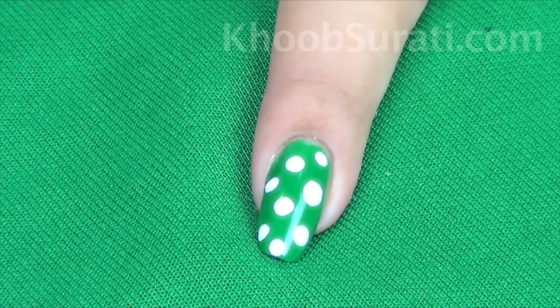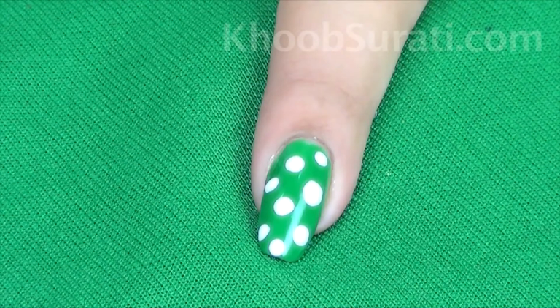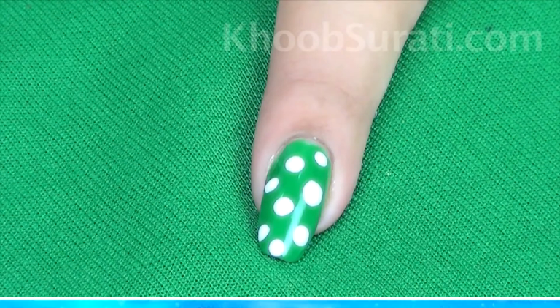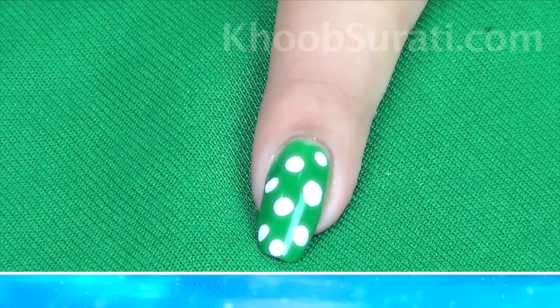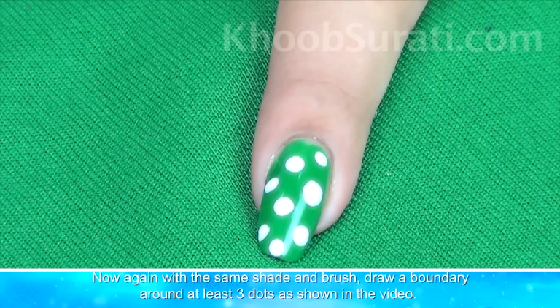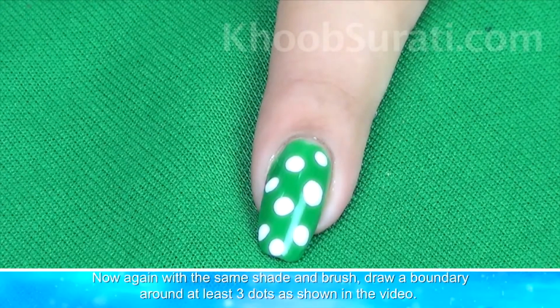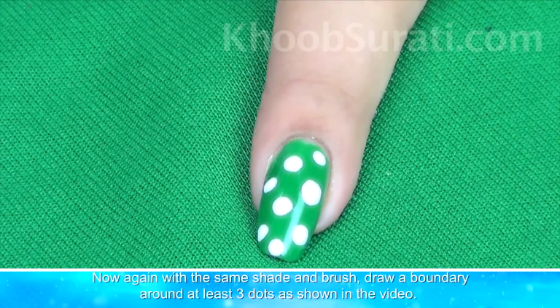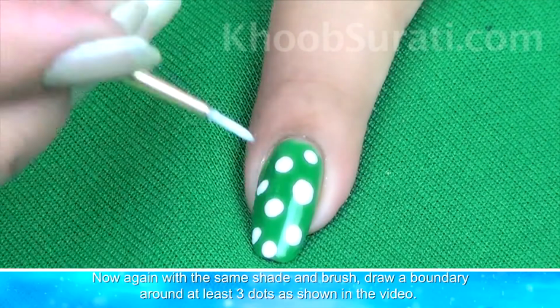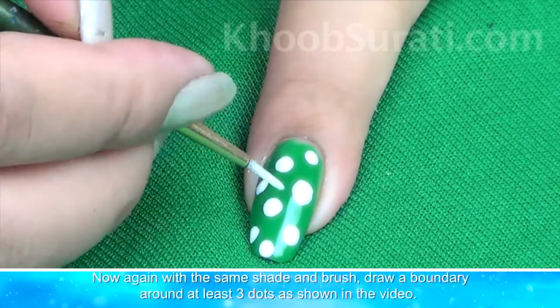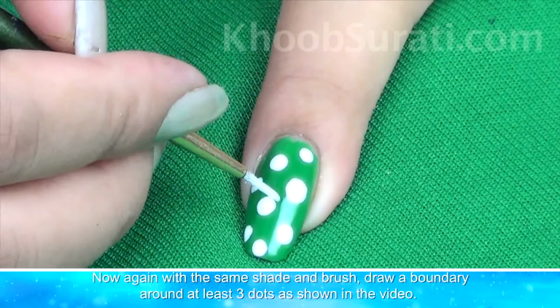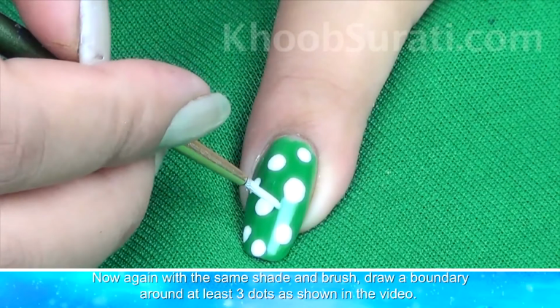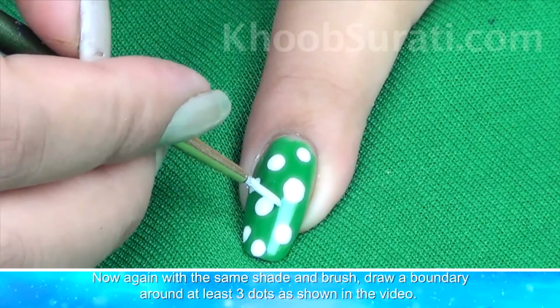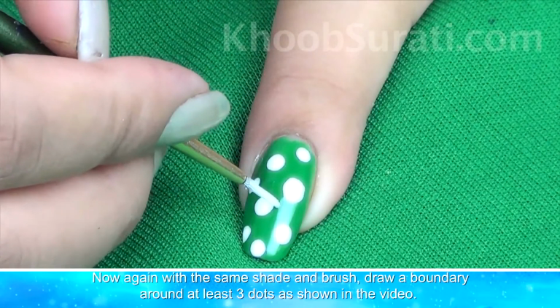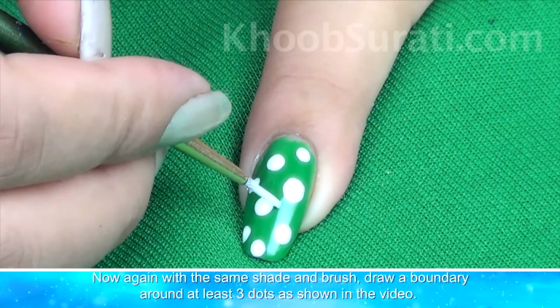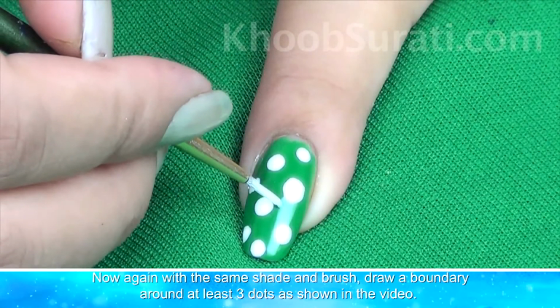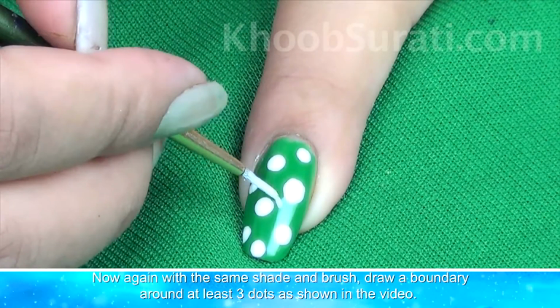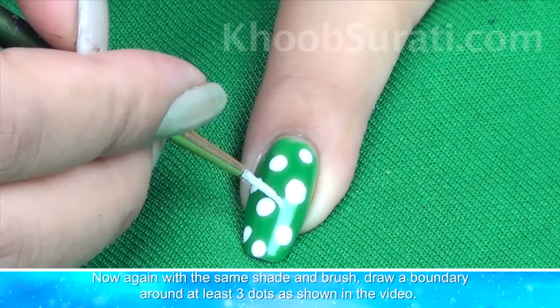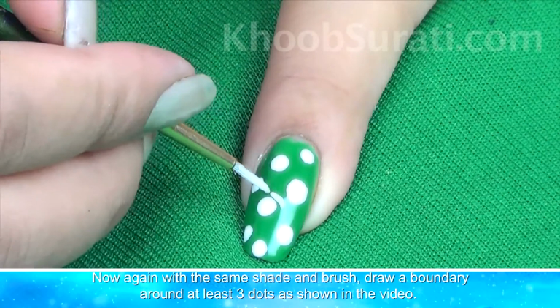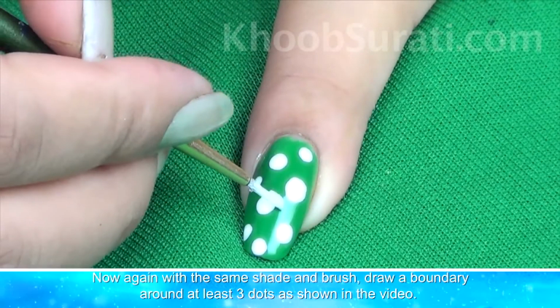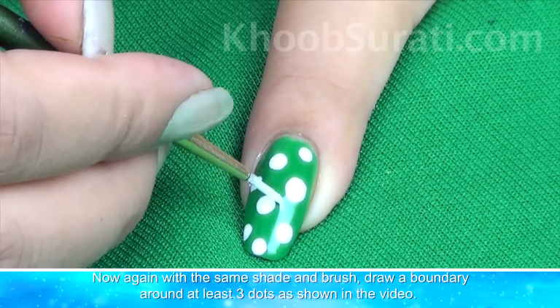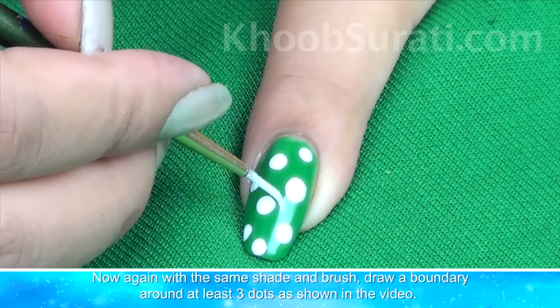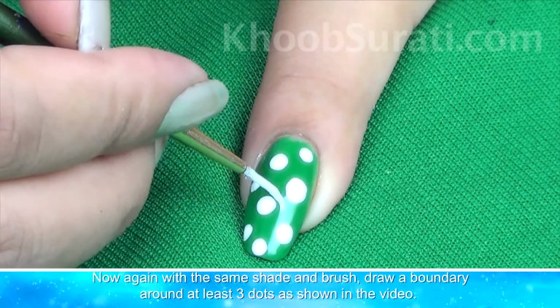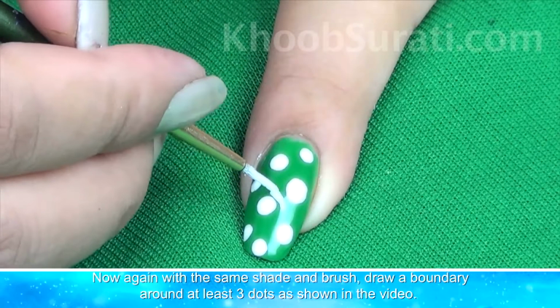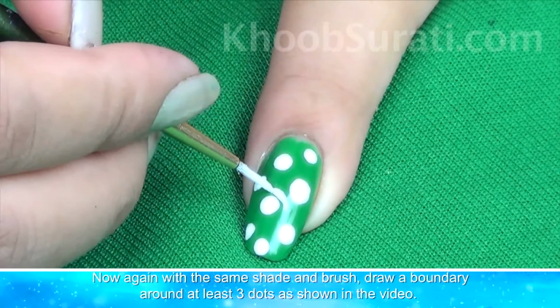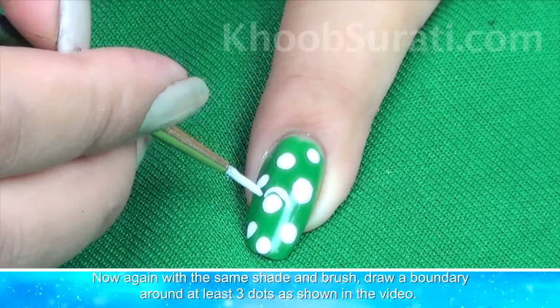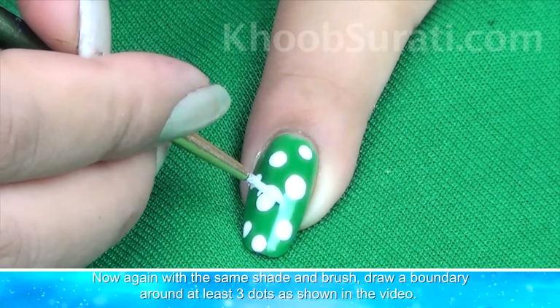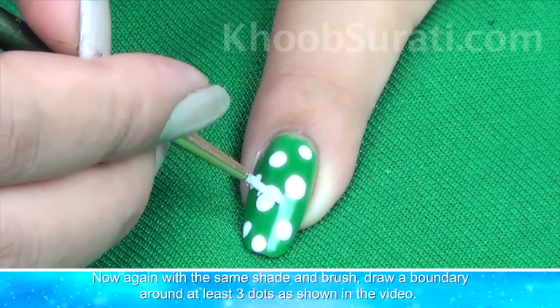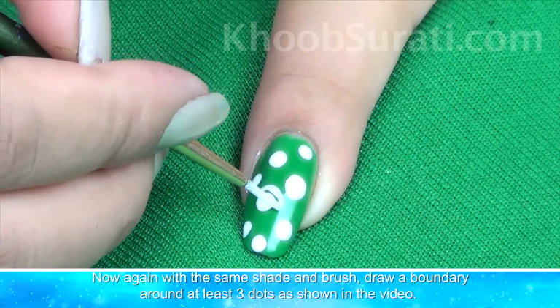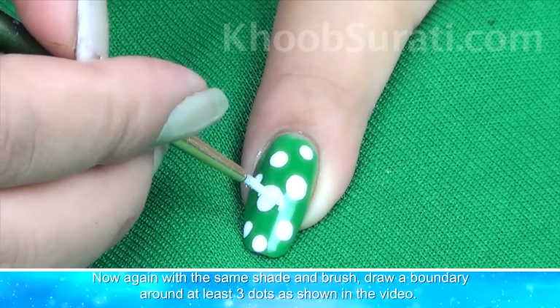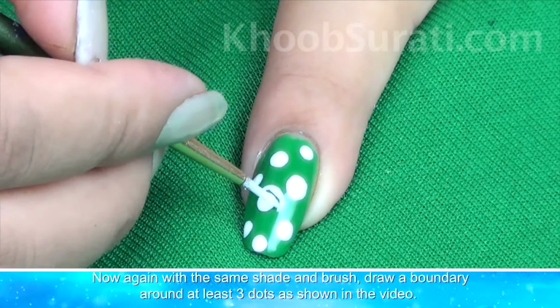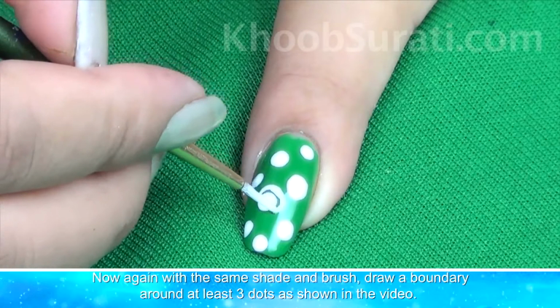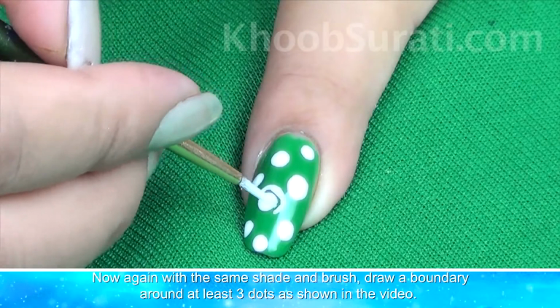Now again taking the same brush and the same color, draw a boundary around at least three dots, as you can see in the video.